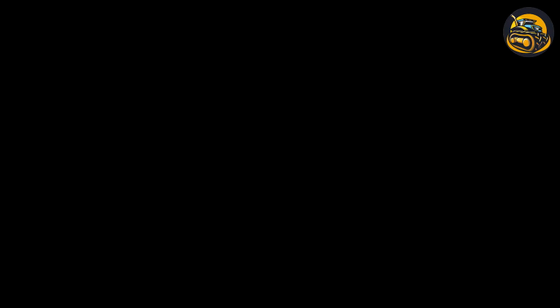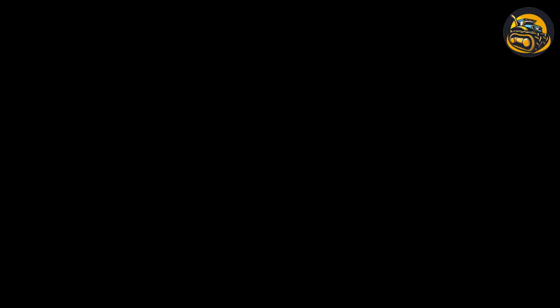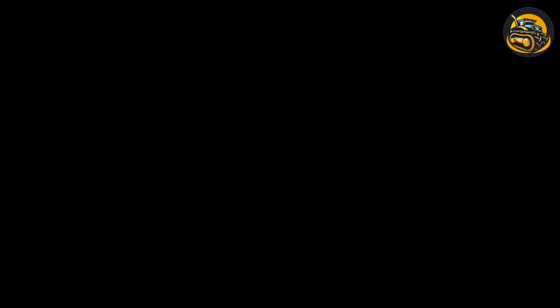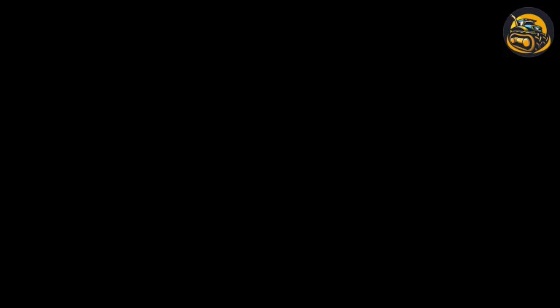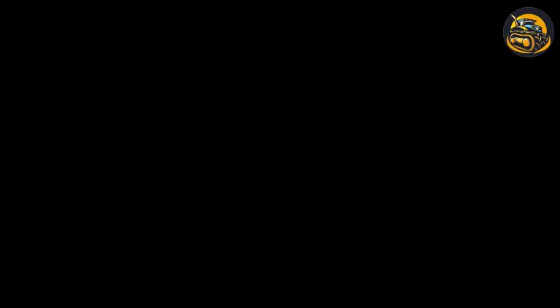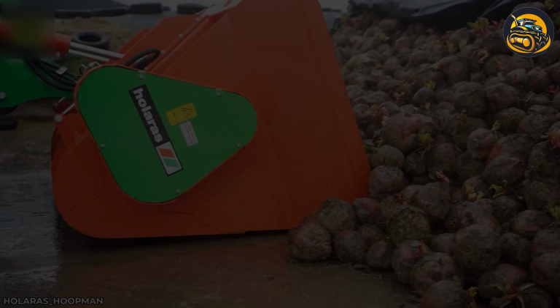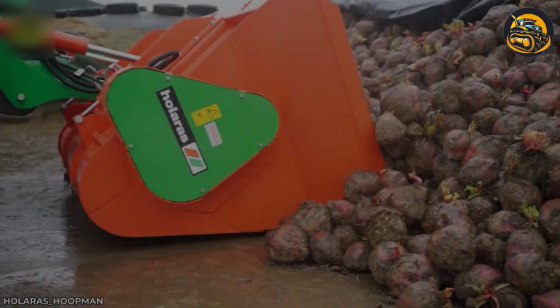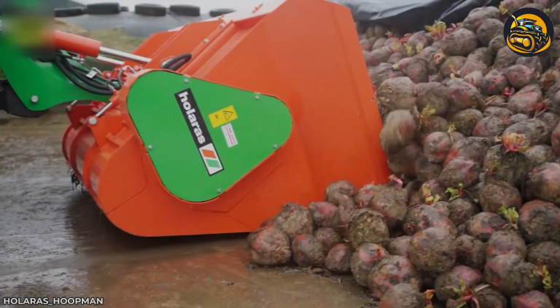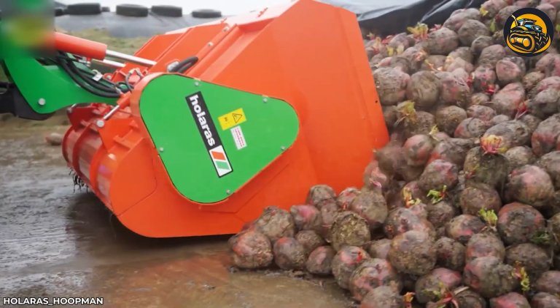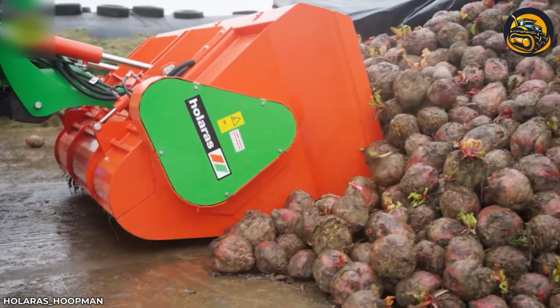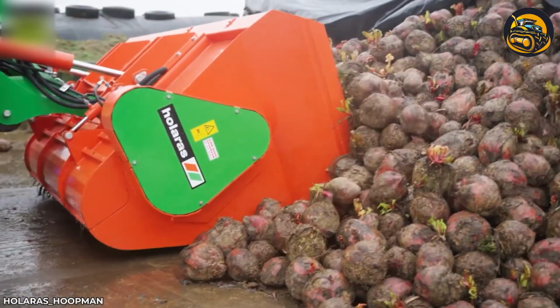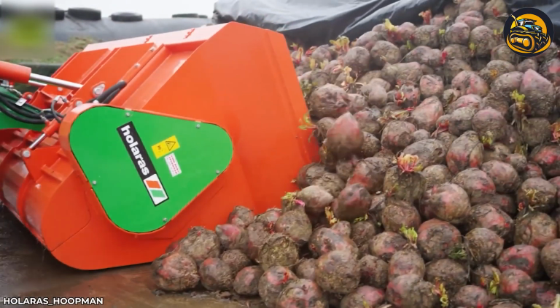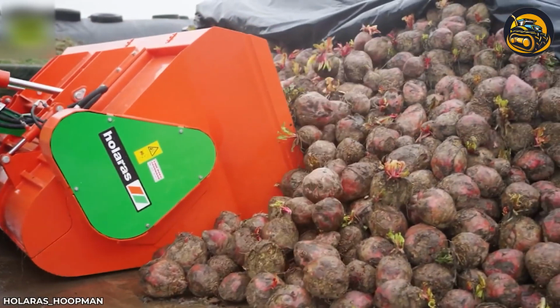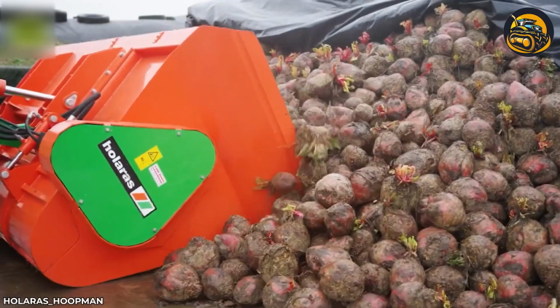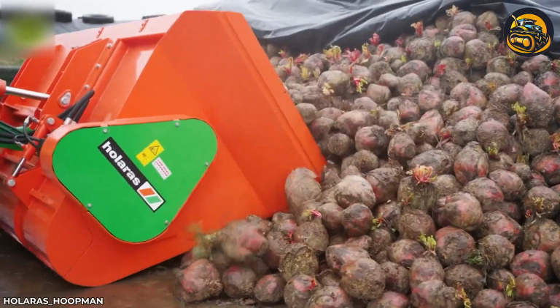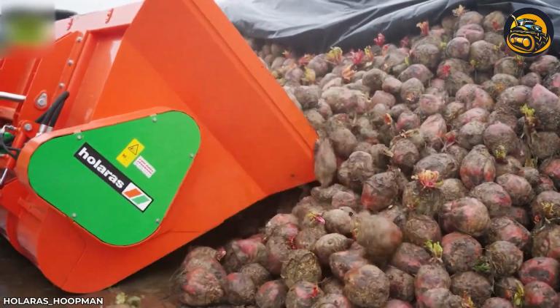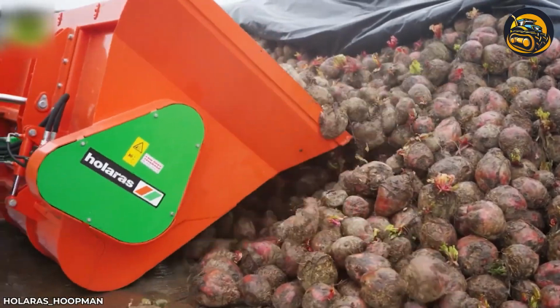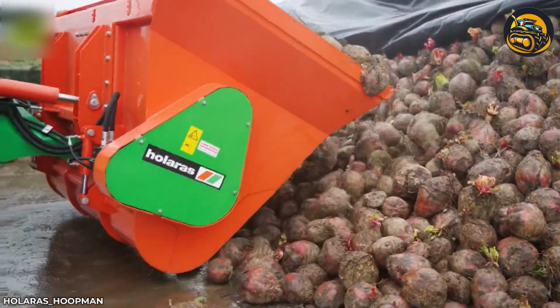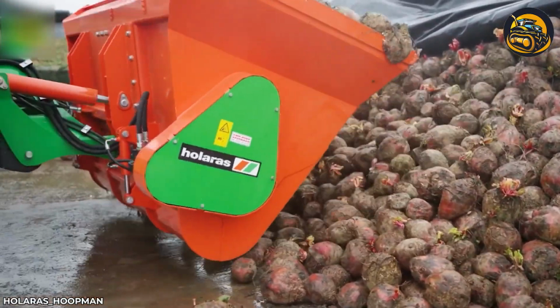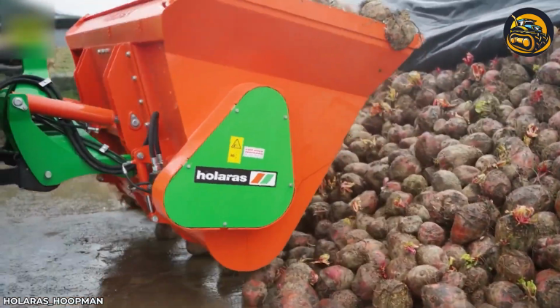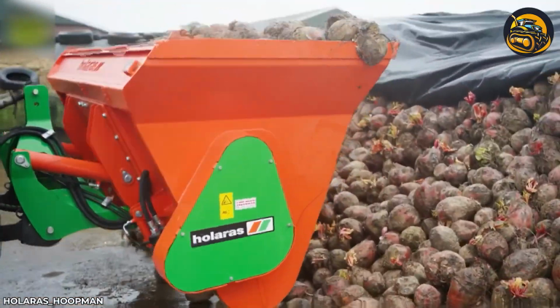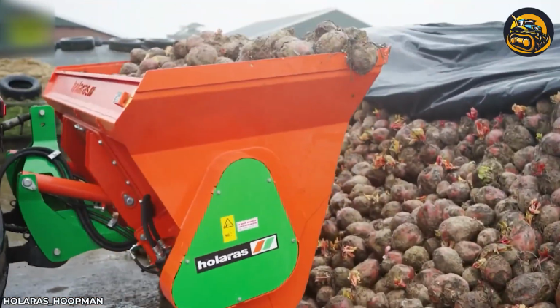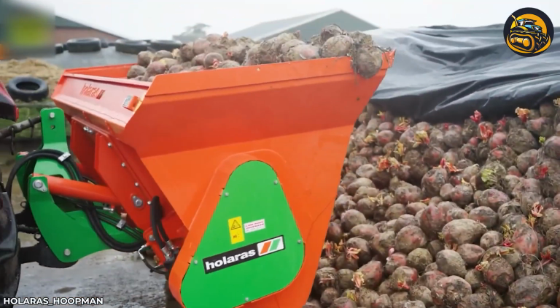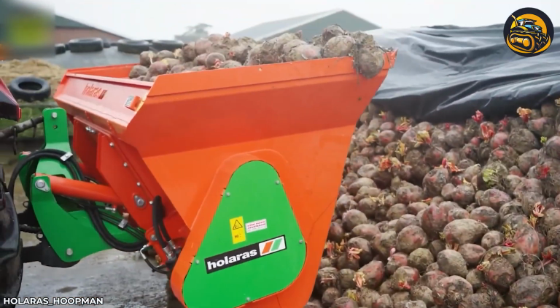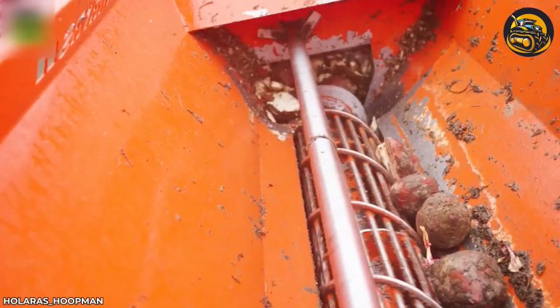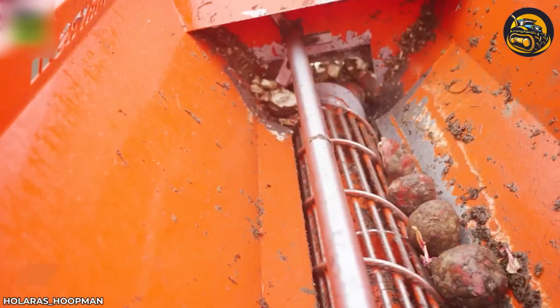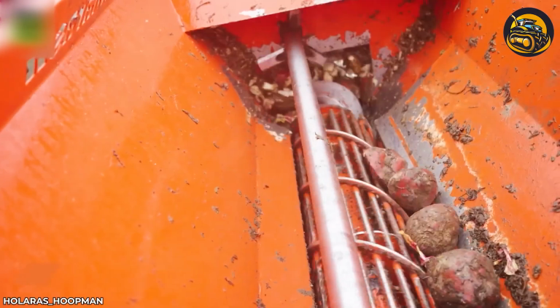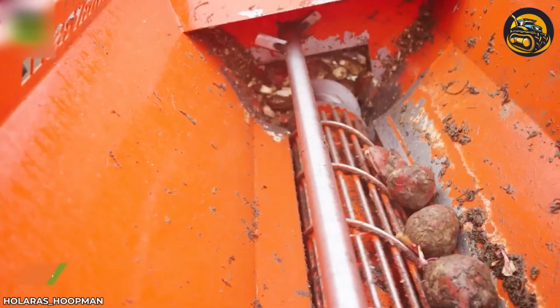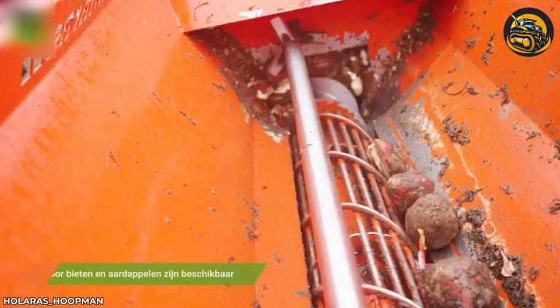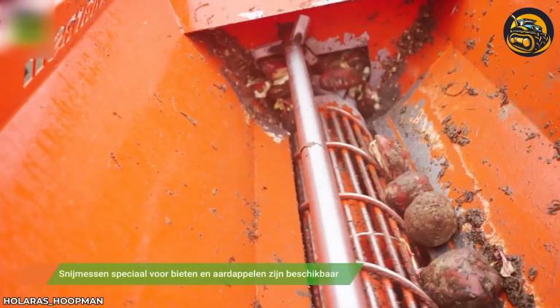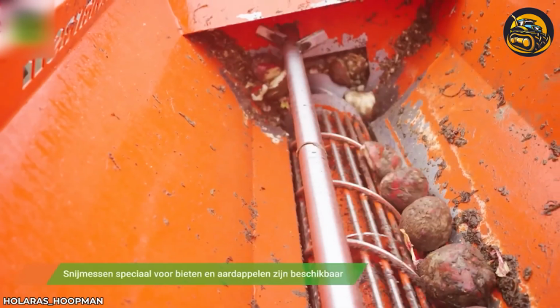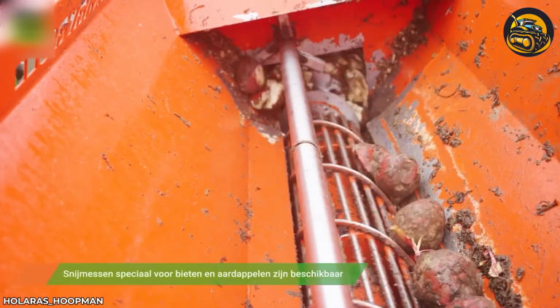The cutting blade is designed at the machine's output, ensuring quick cutting of the stems.